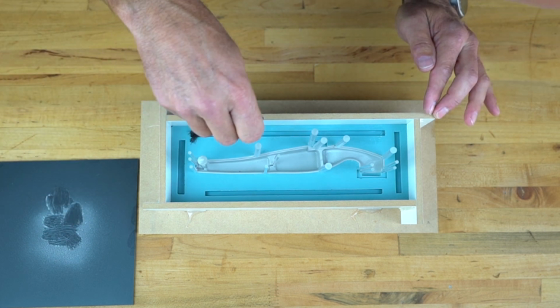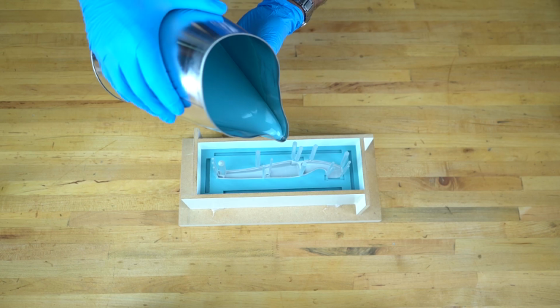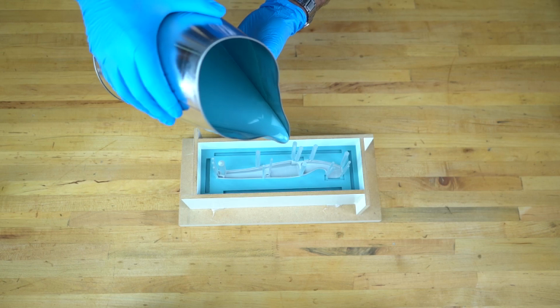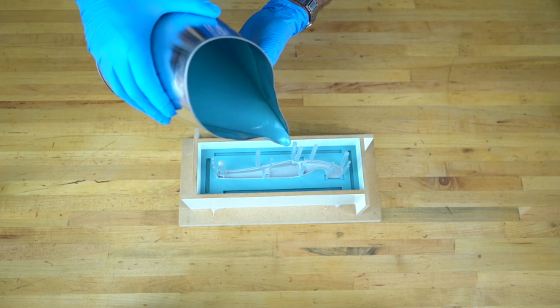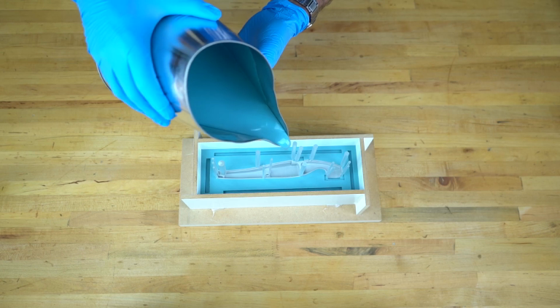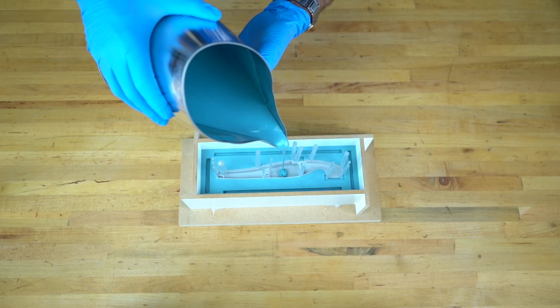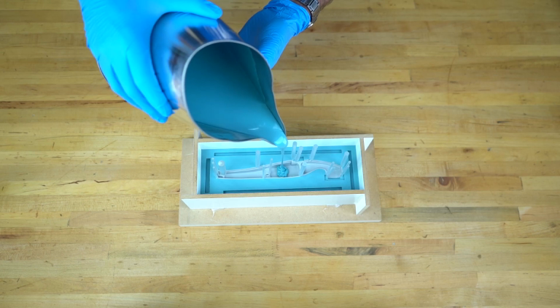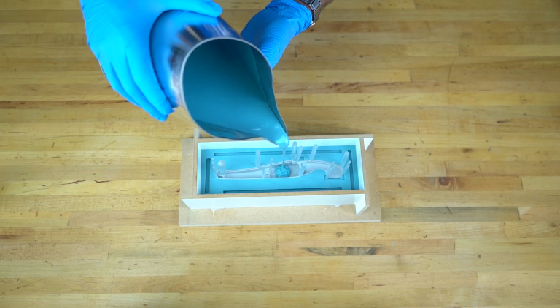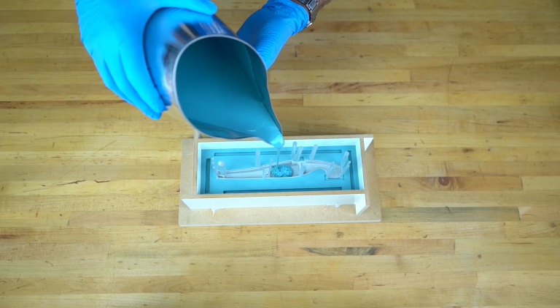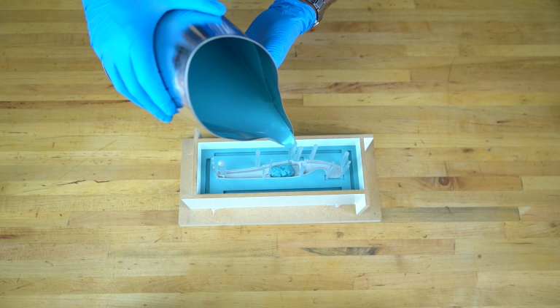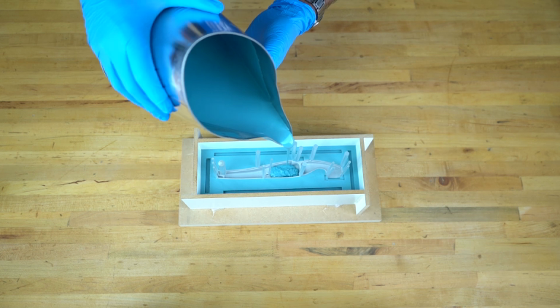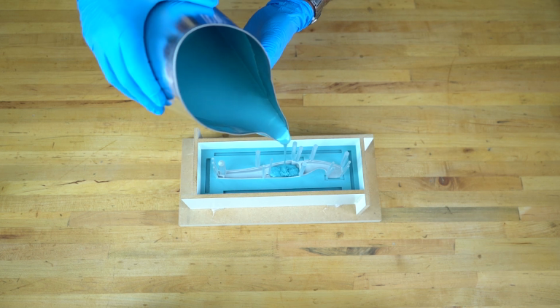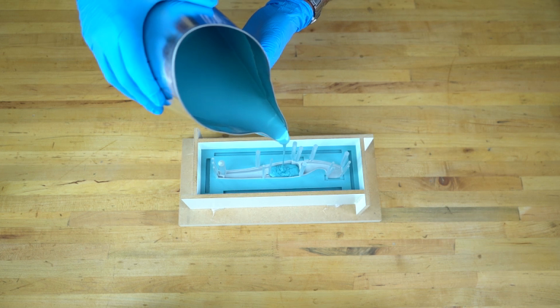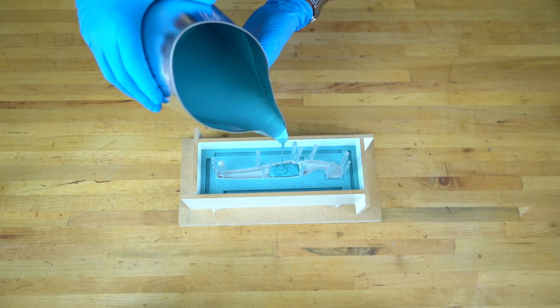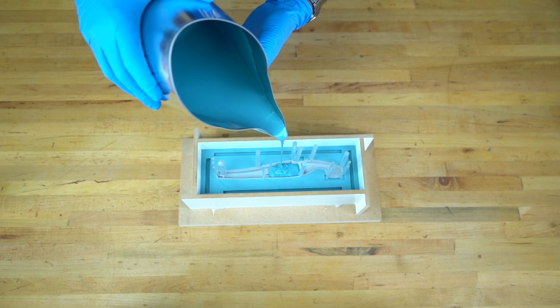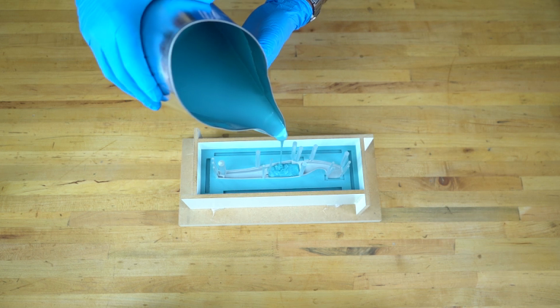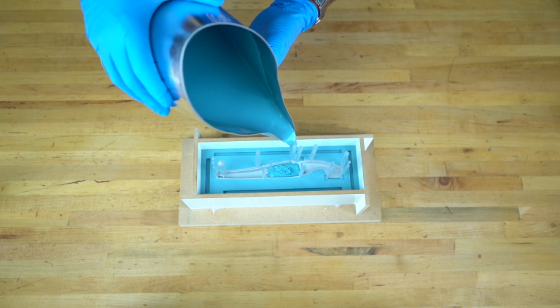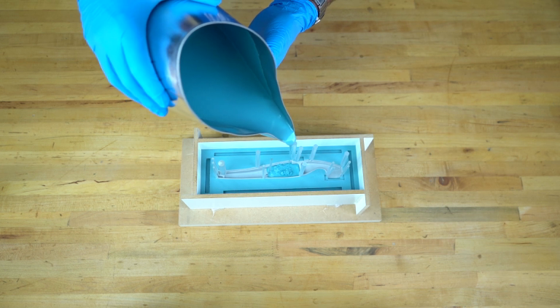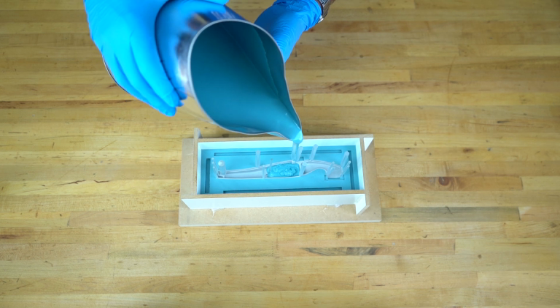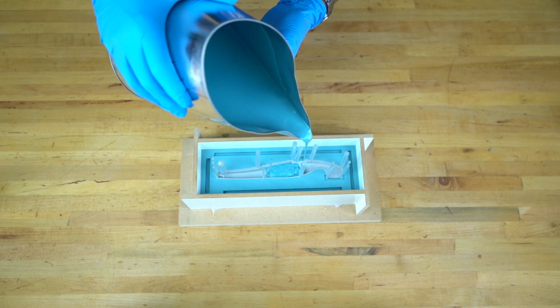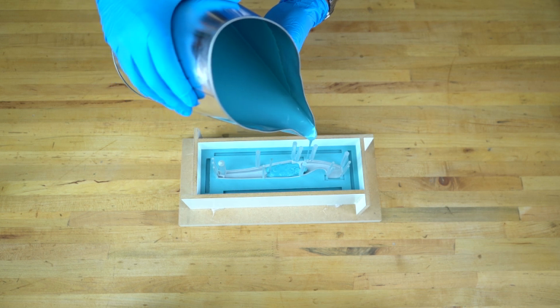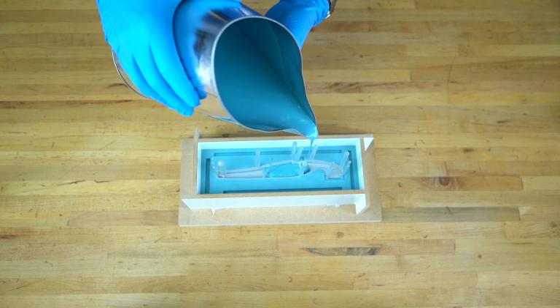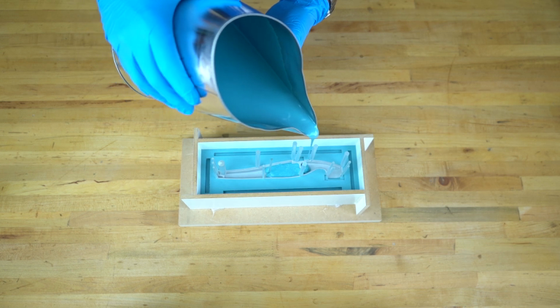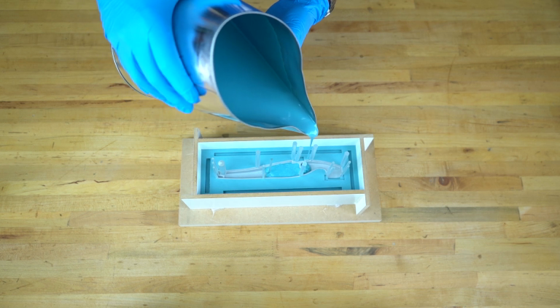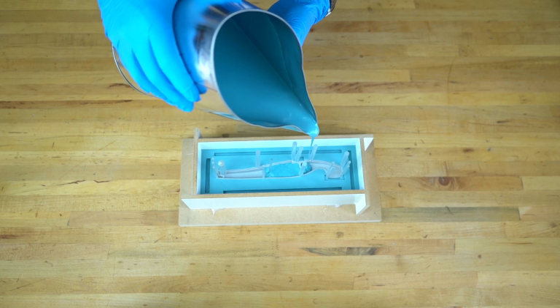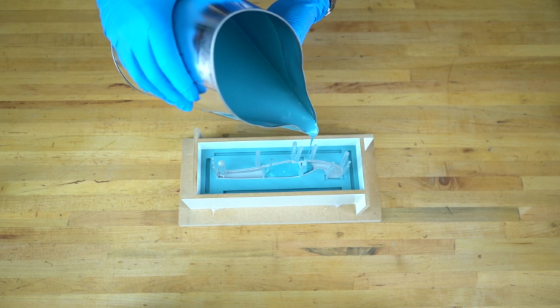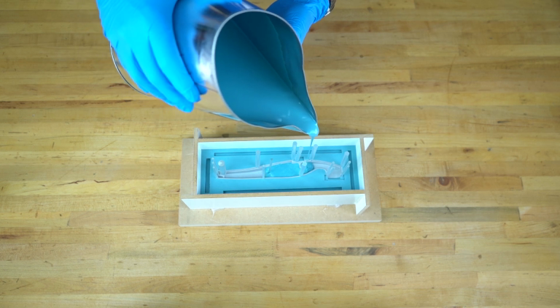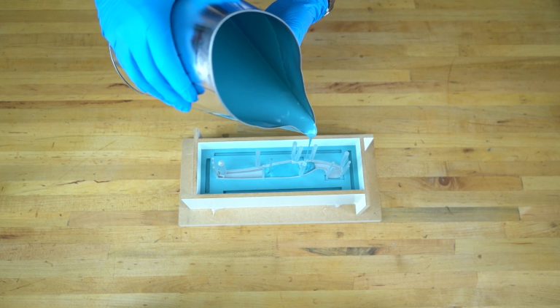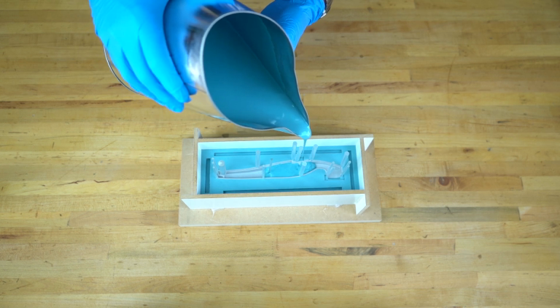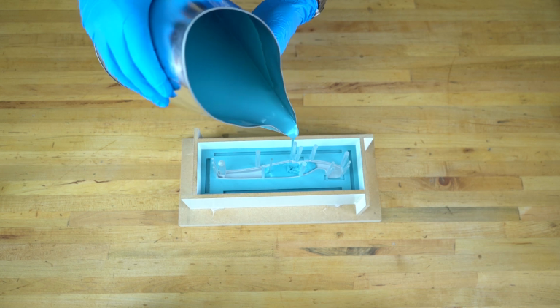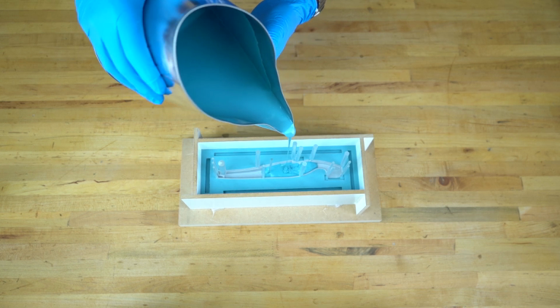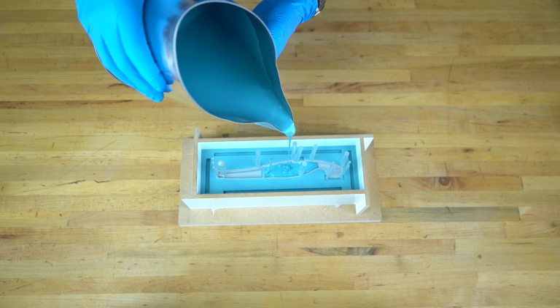When you pour your silicone, be sure to pour slowly so you do not tip over the sprue or vent rods.